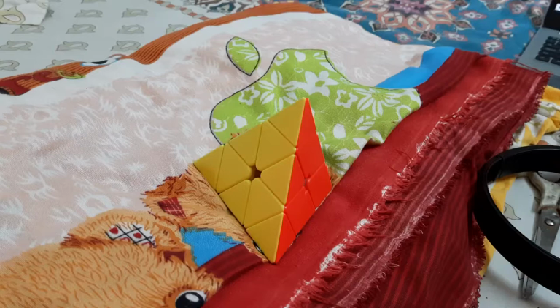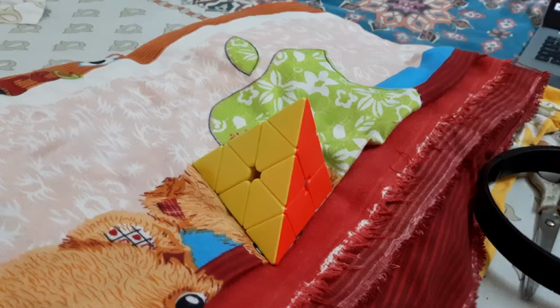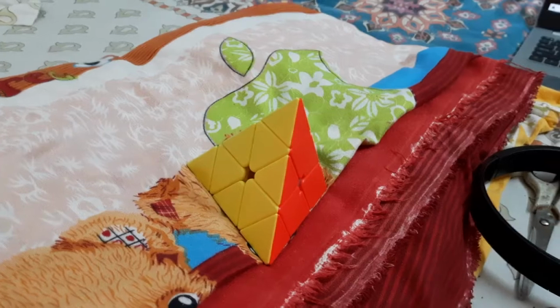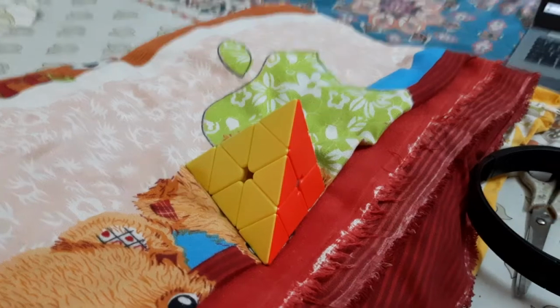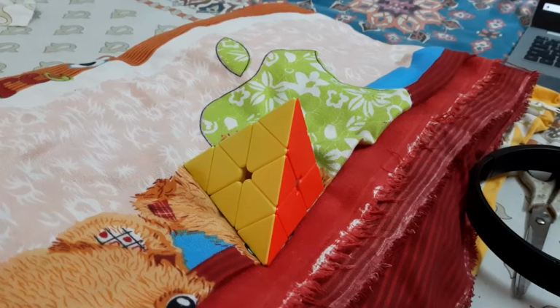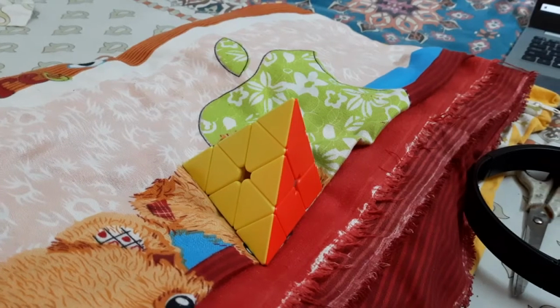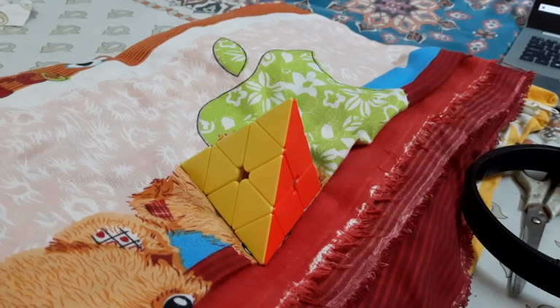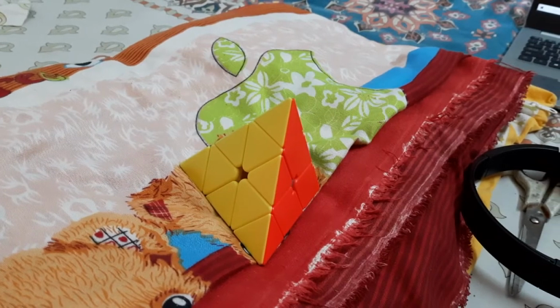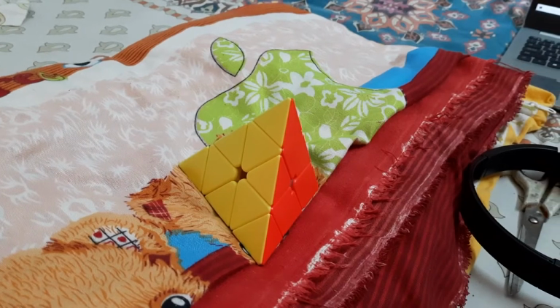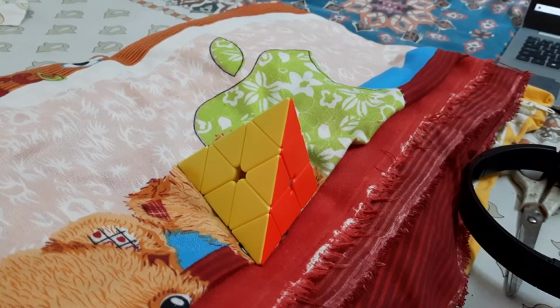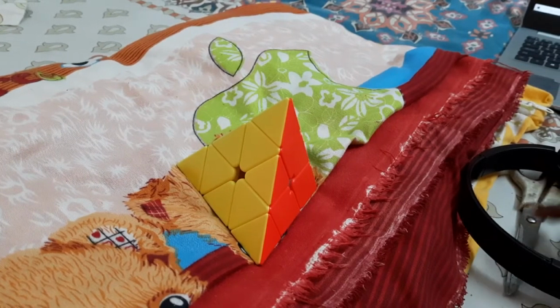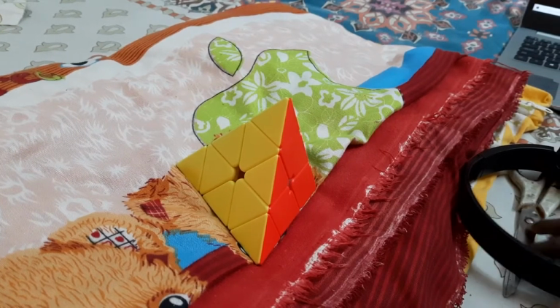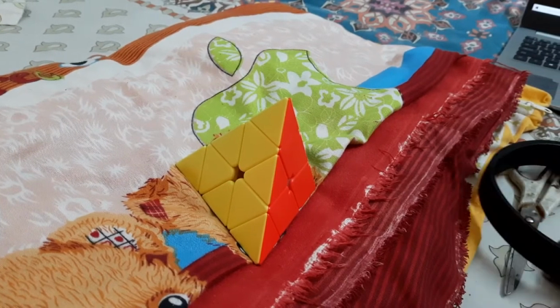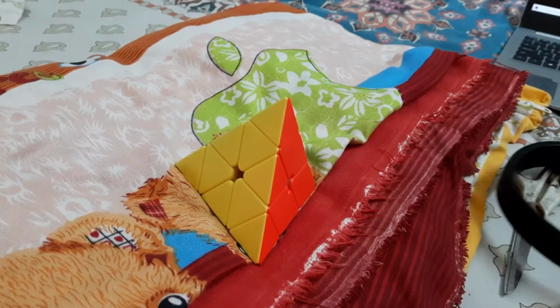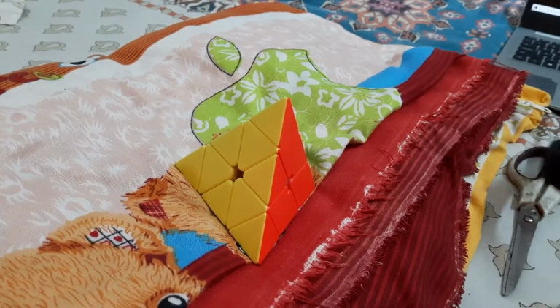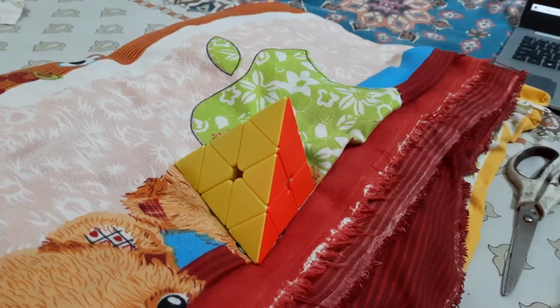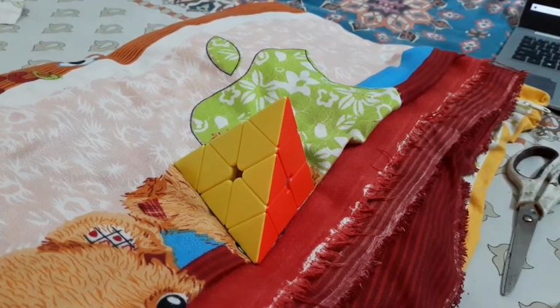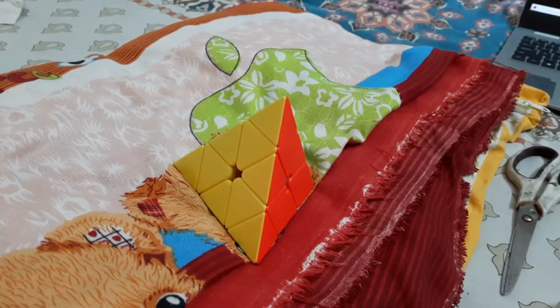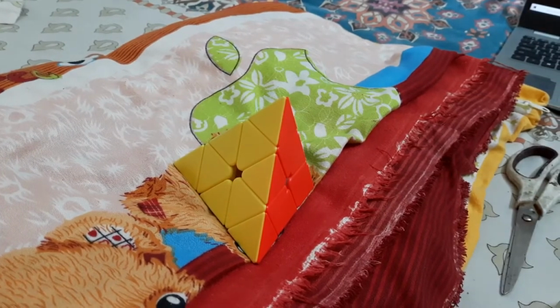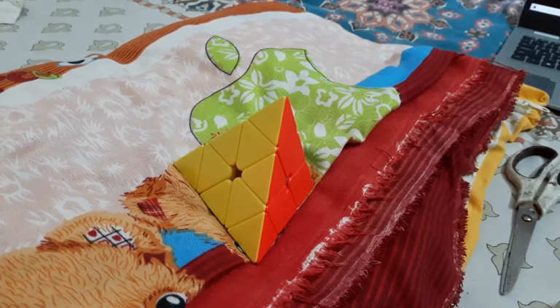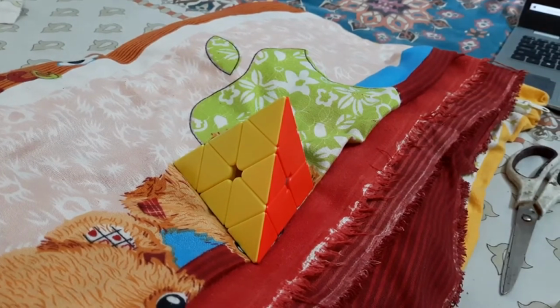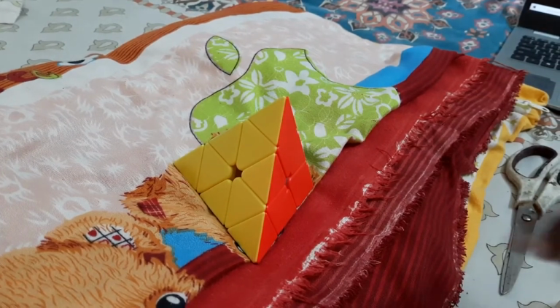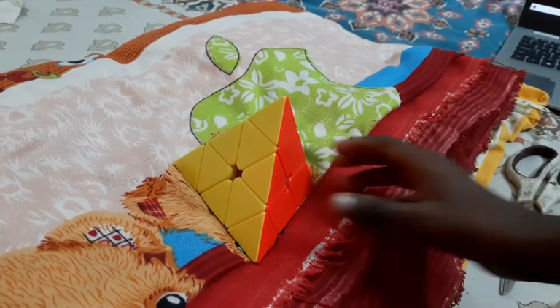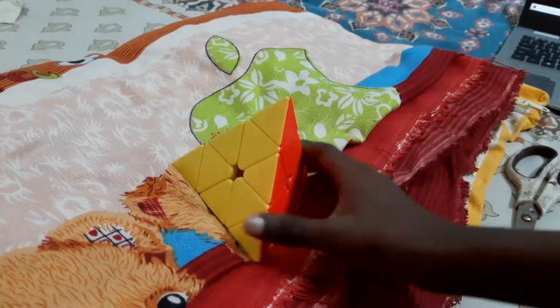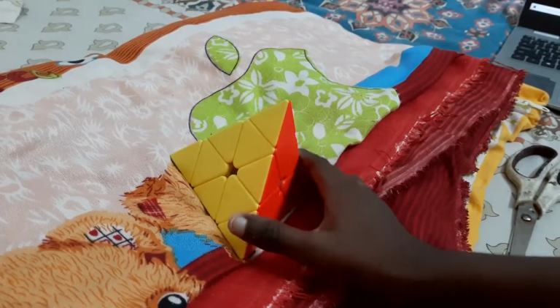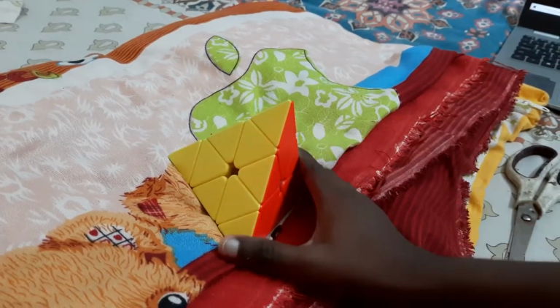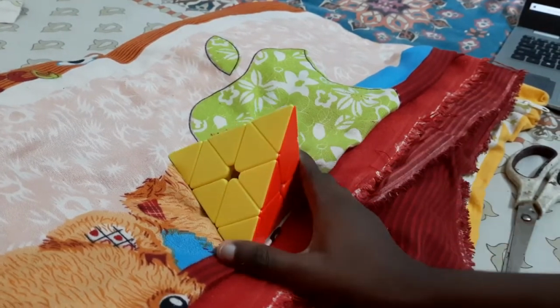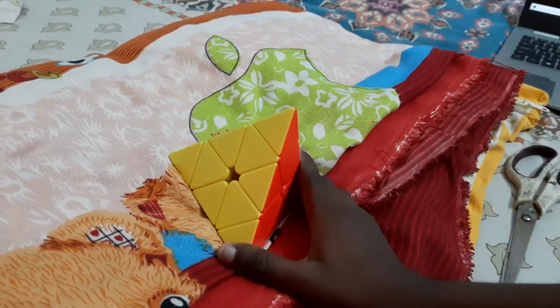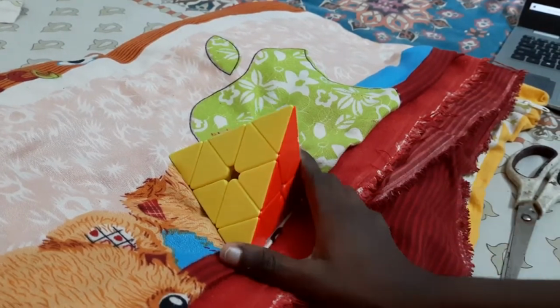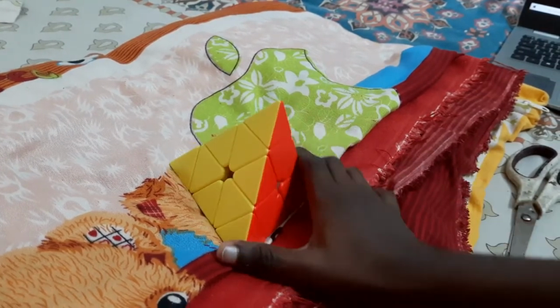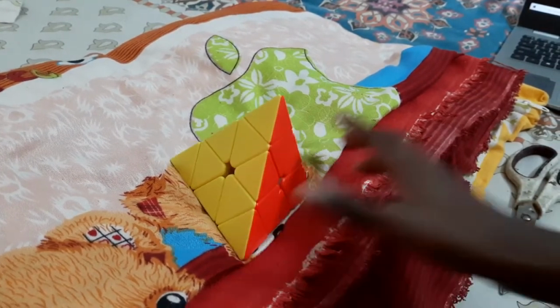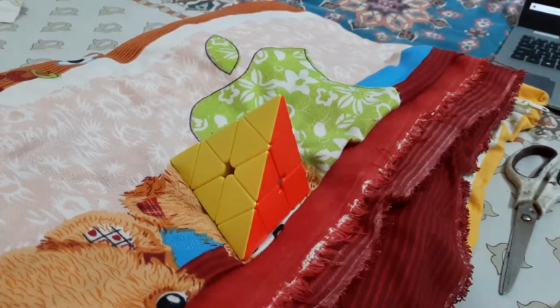Hi friends, welcome to my channel. In this video we will look about how to solve a pyramids cube.